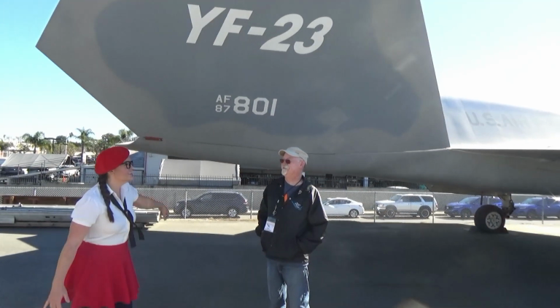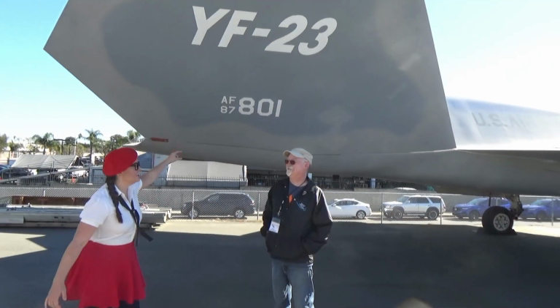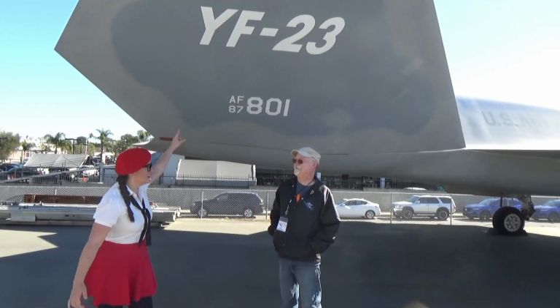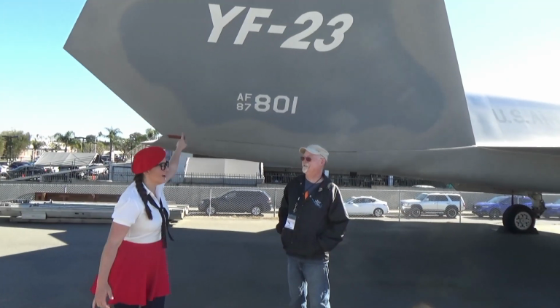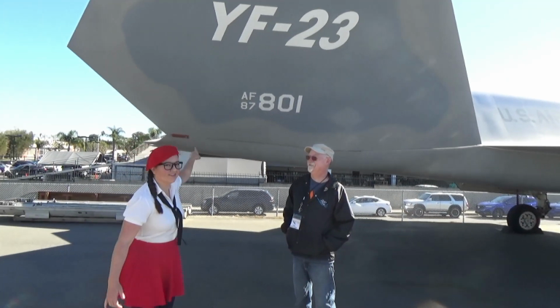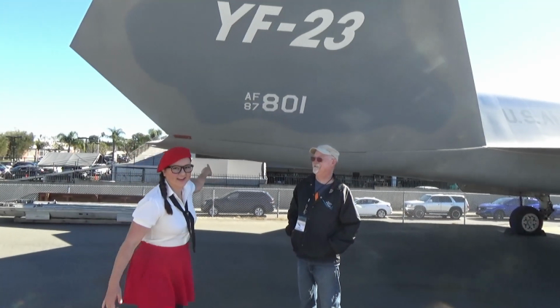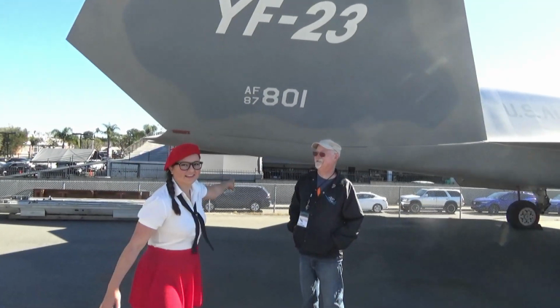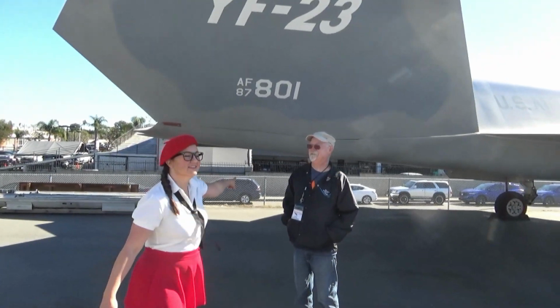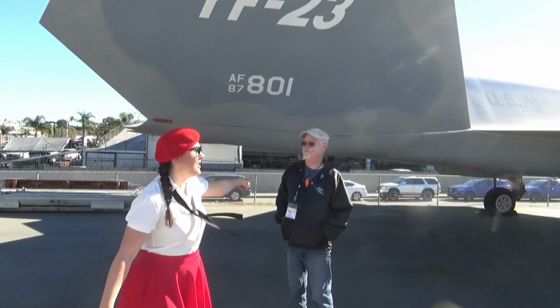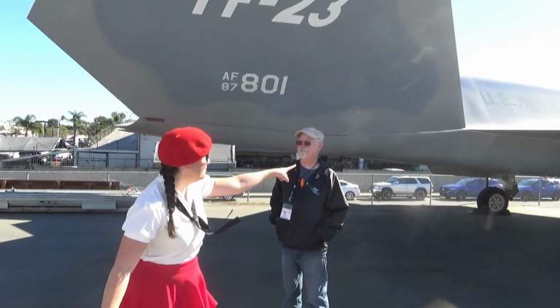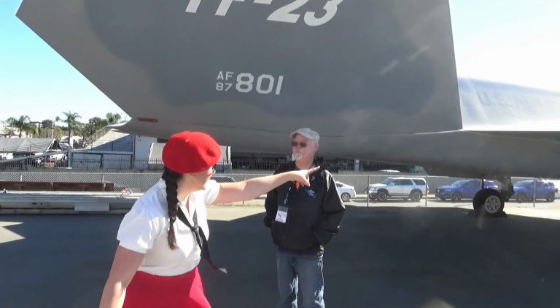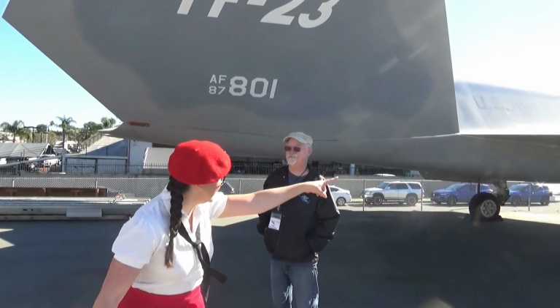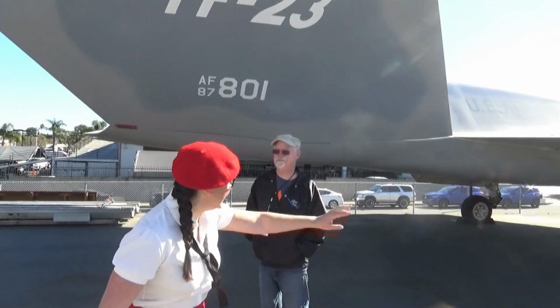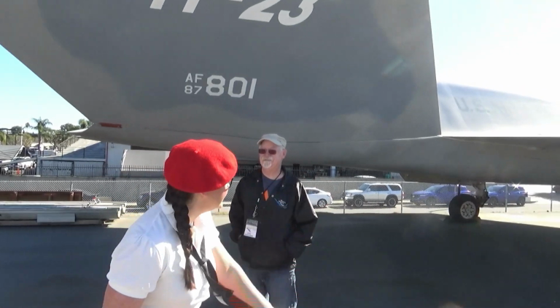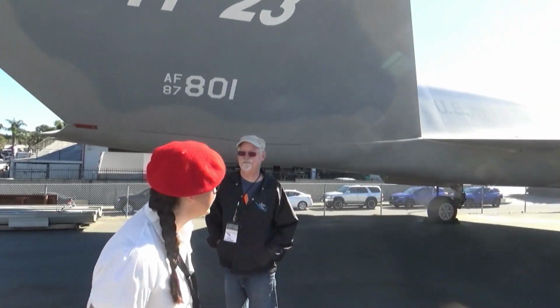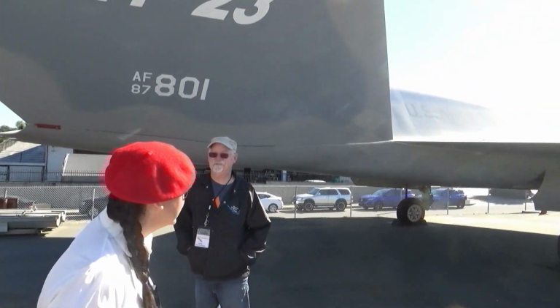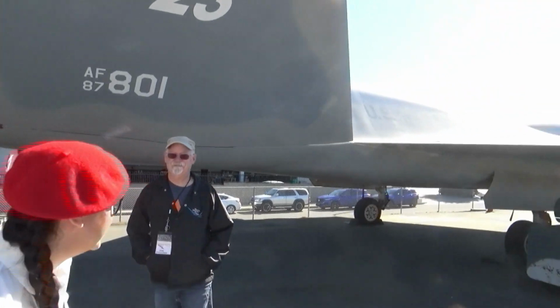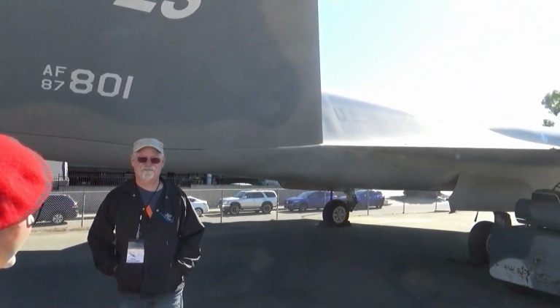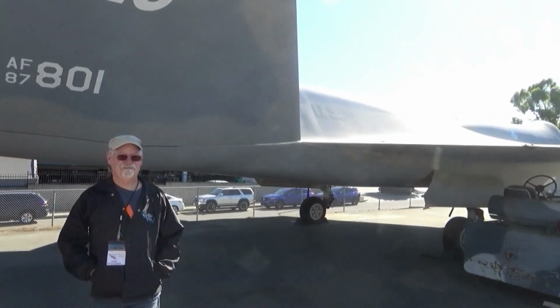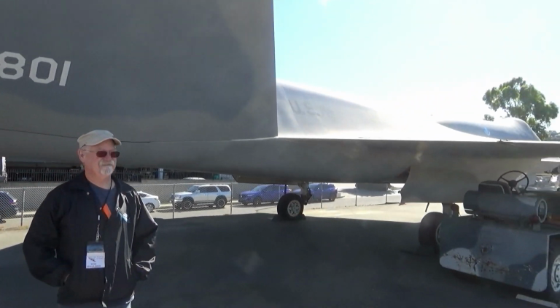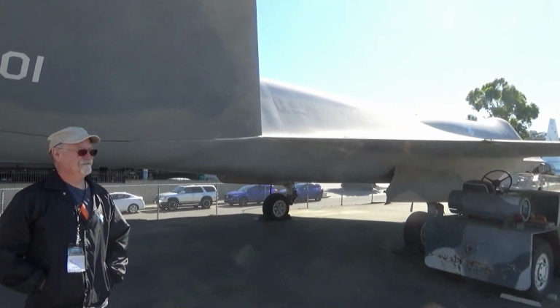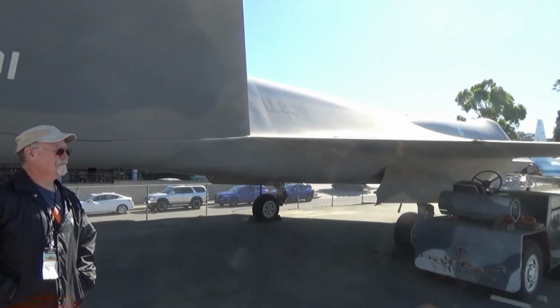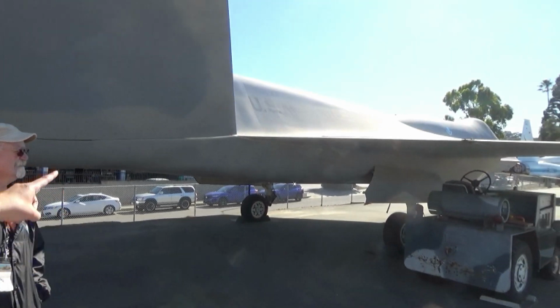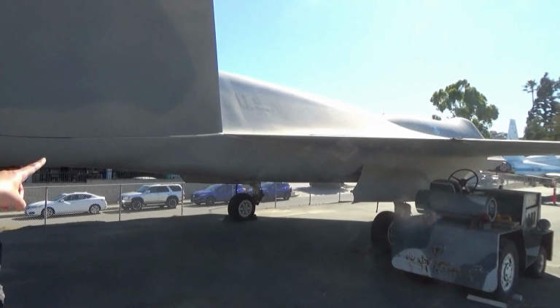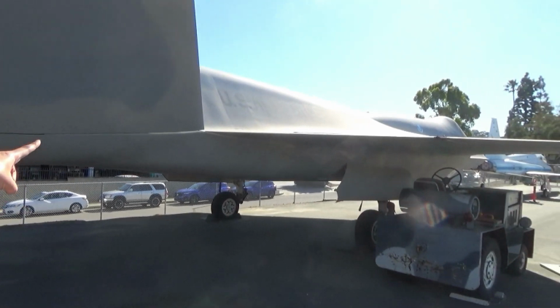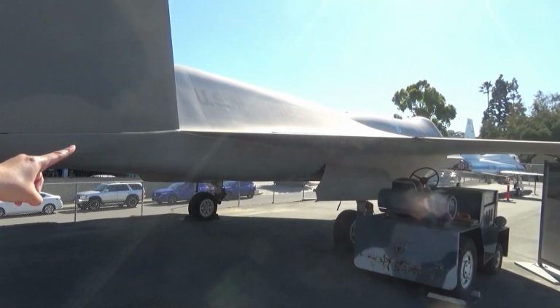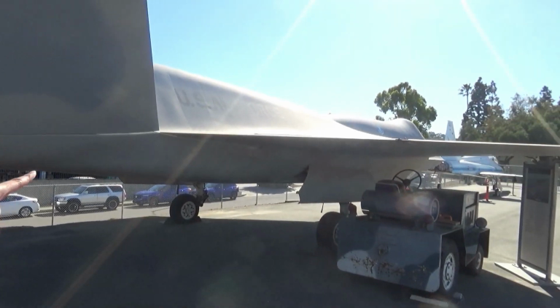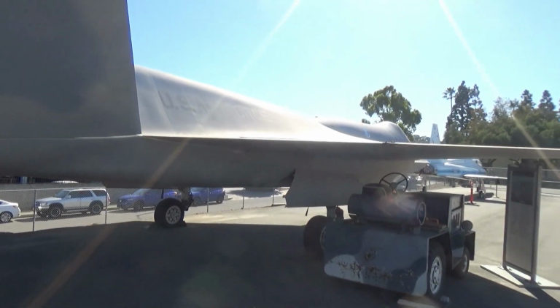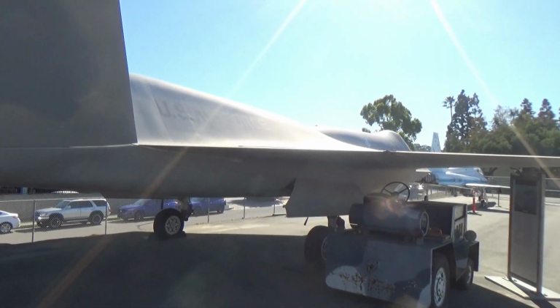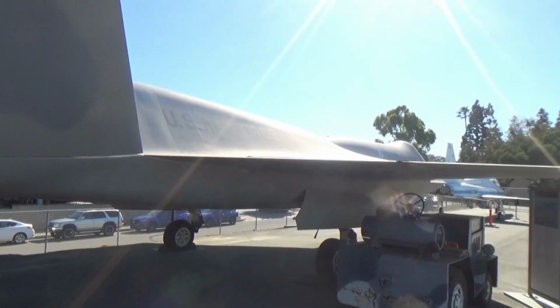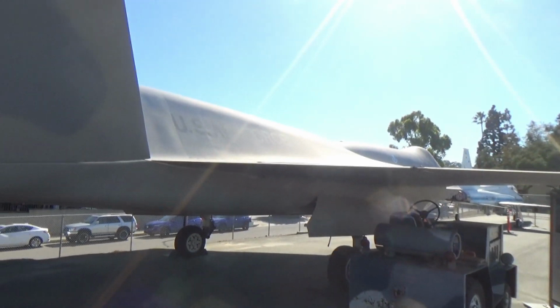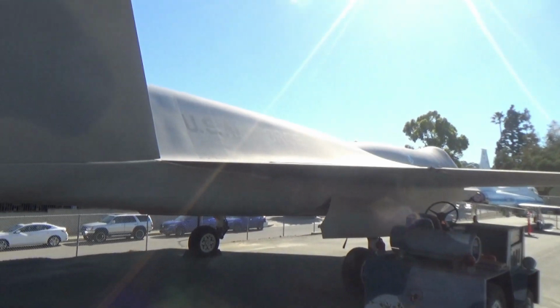Check it out, guys. Look how big it is. It says U.S. Air Force on the side.